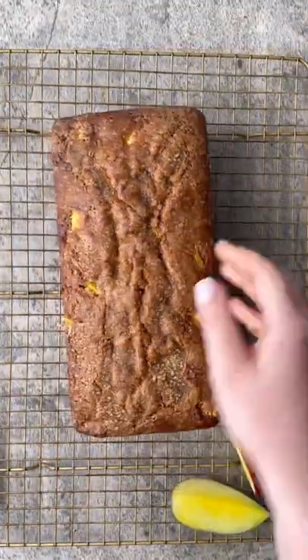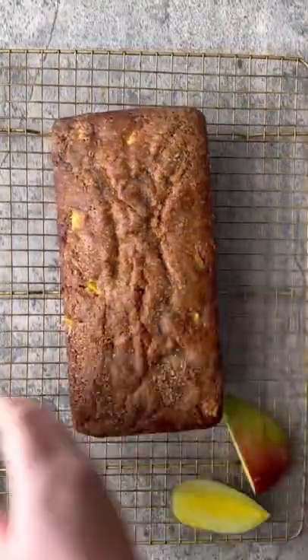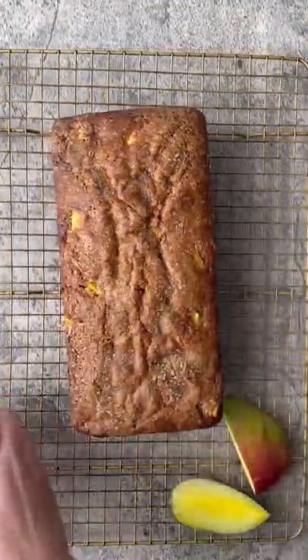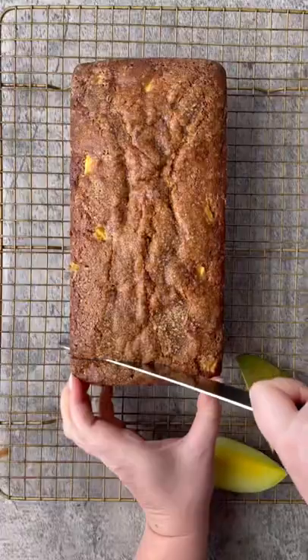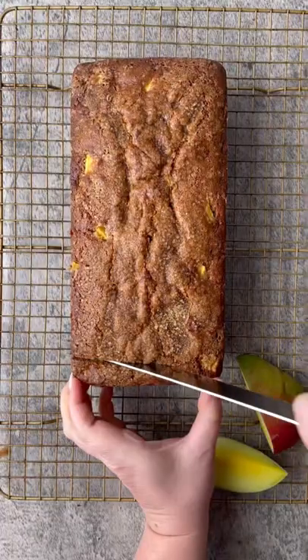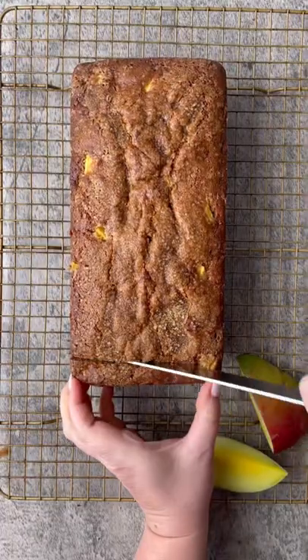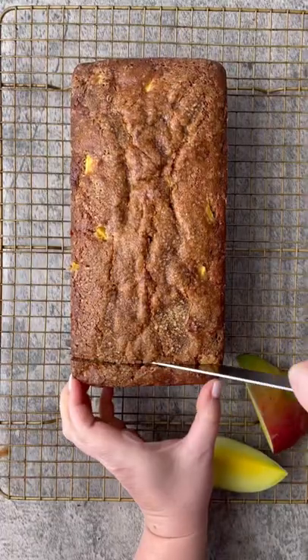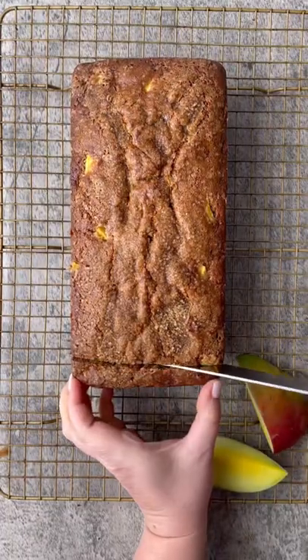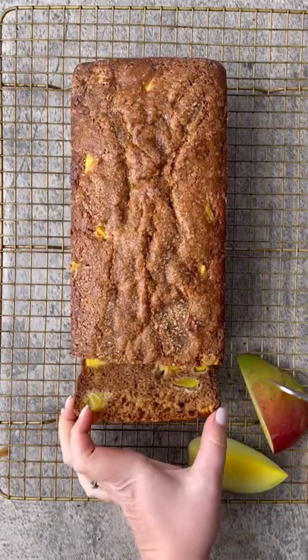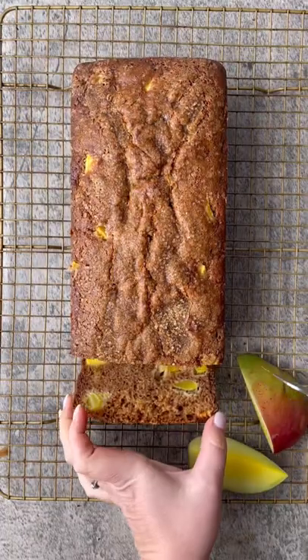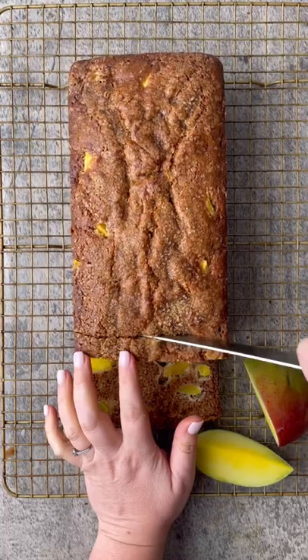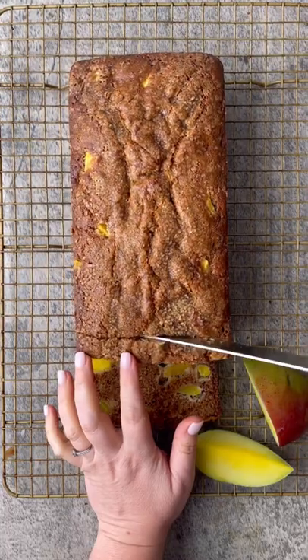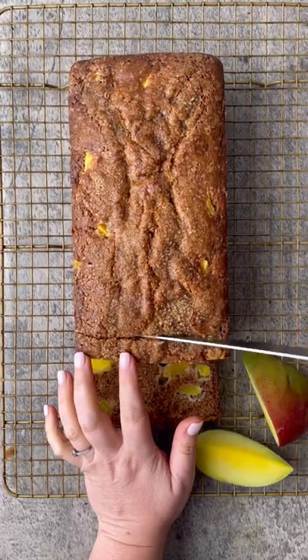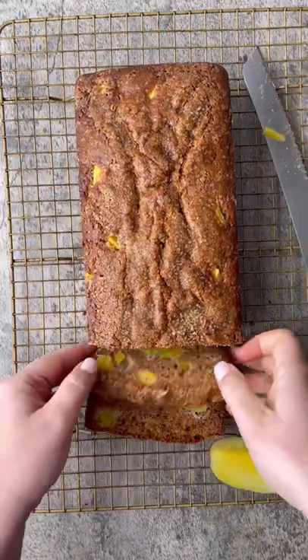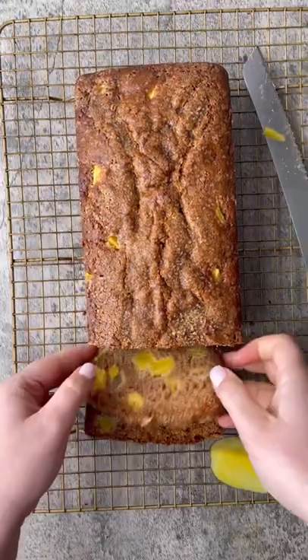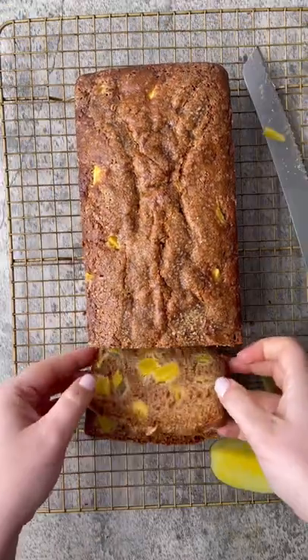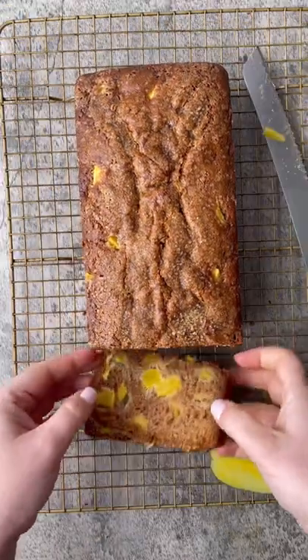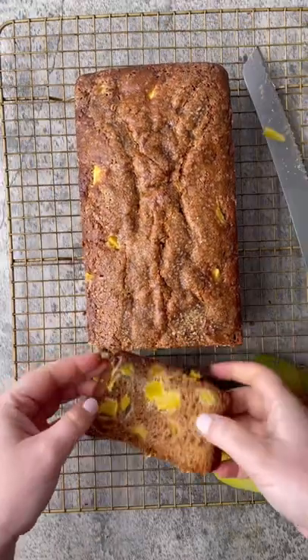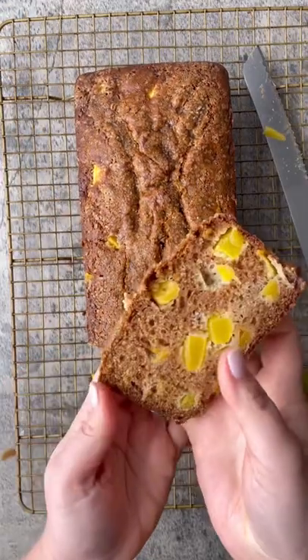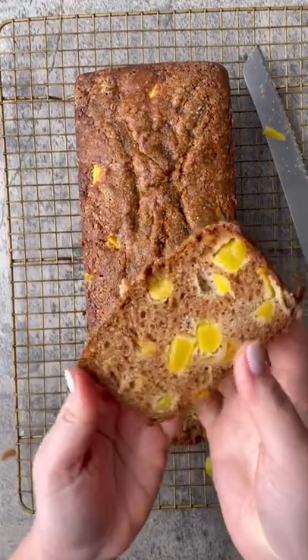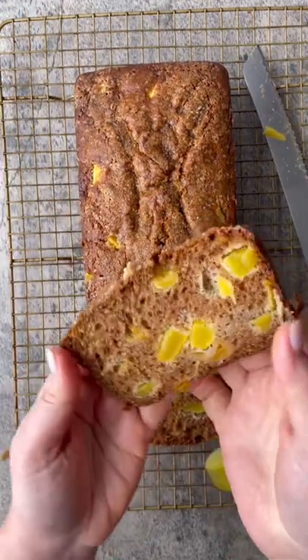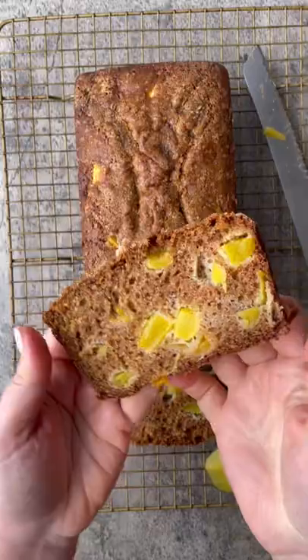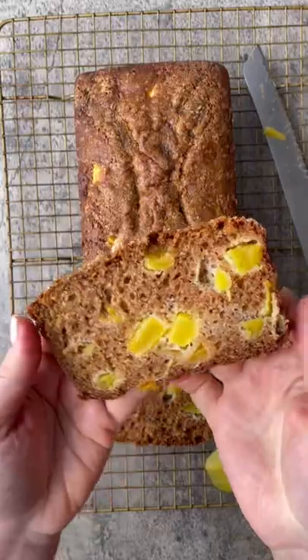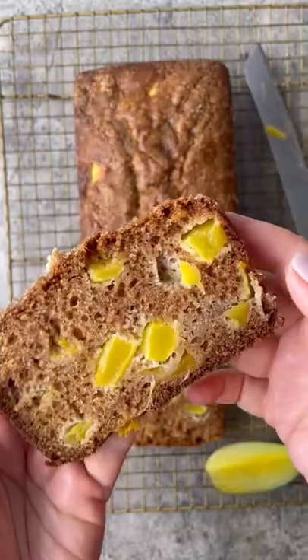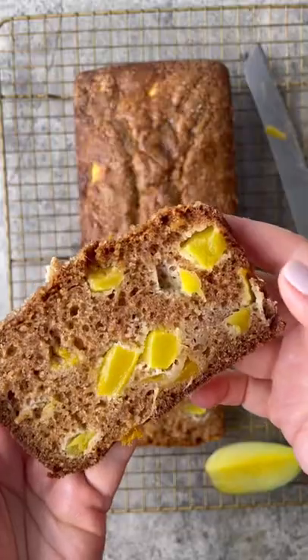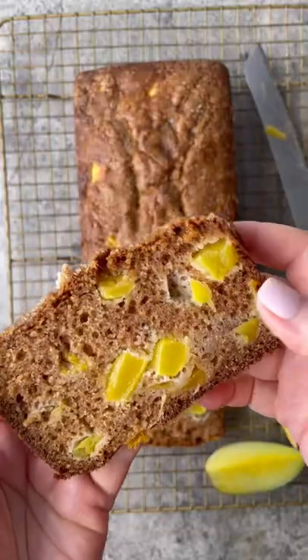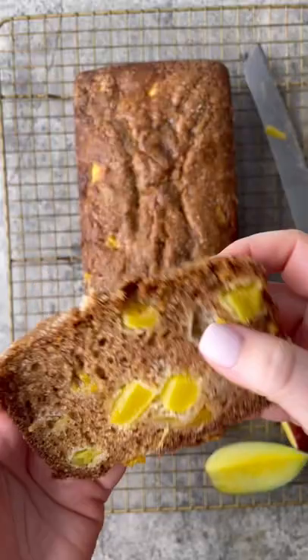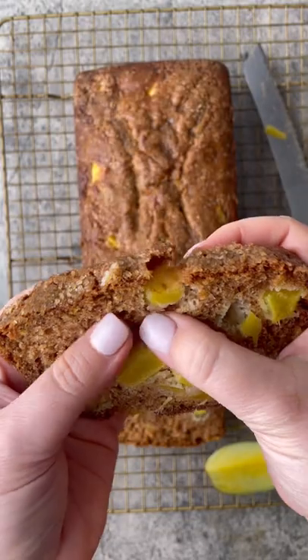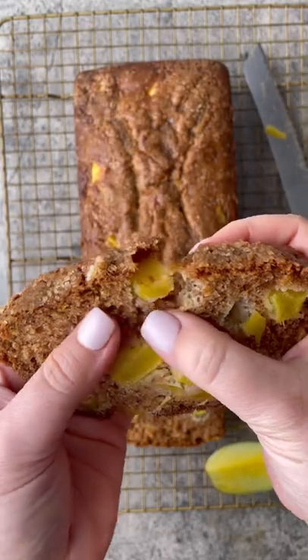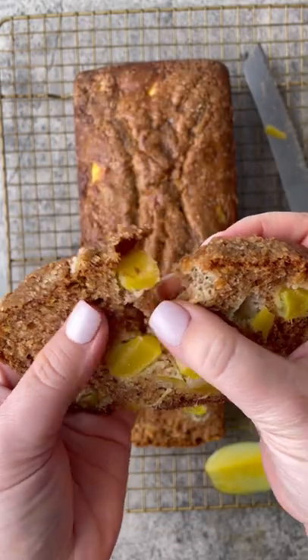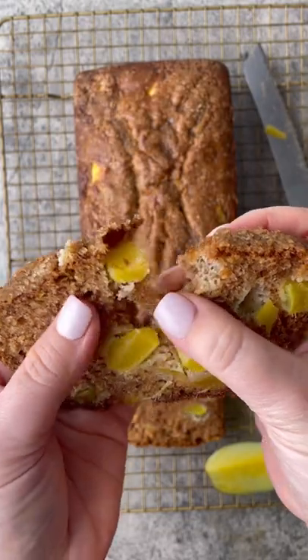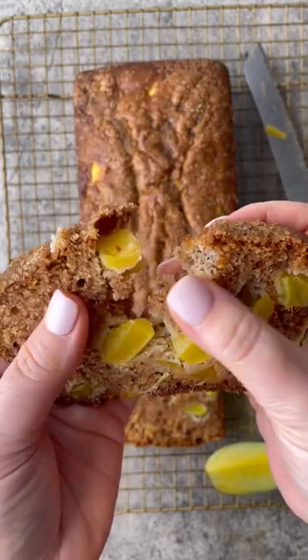Be sure to let it cool completely before slicing. You can get the full recipe at jamjarkitchen.com.